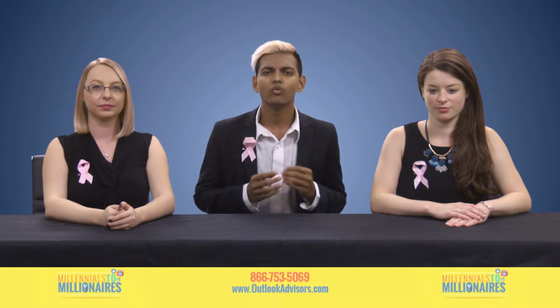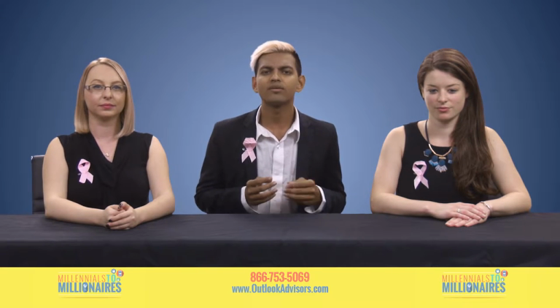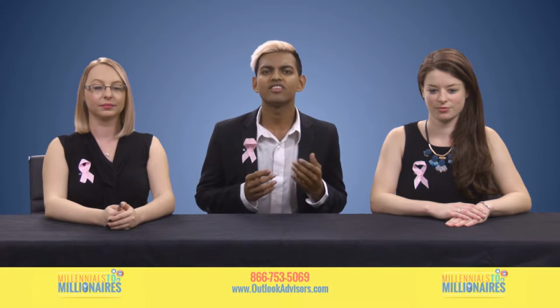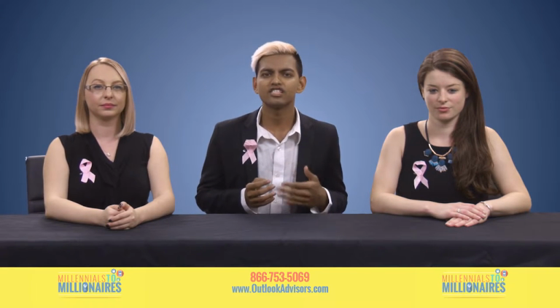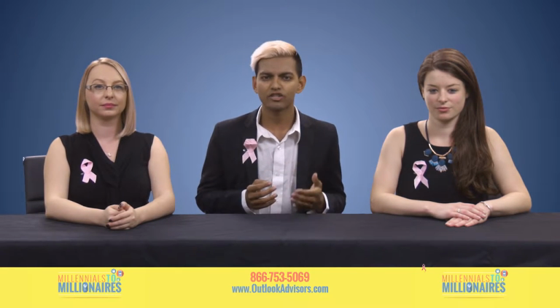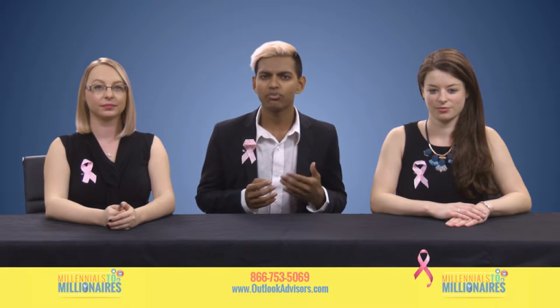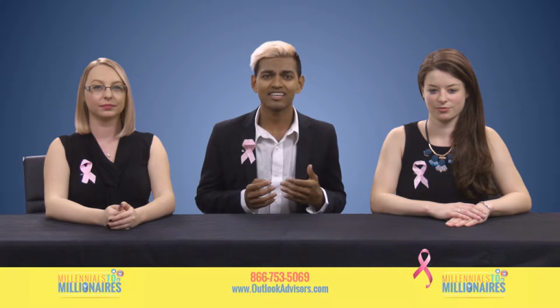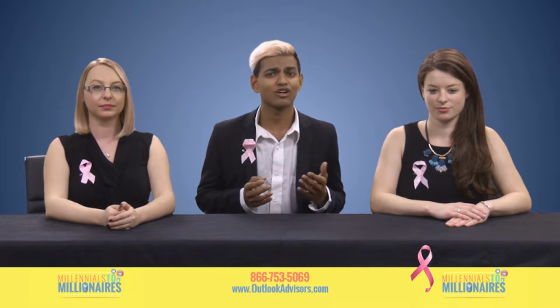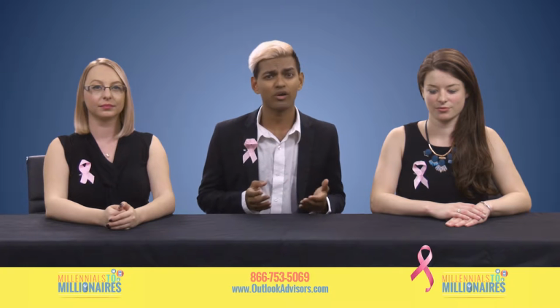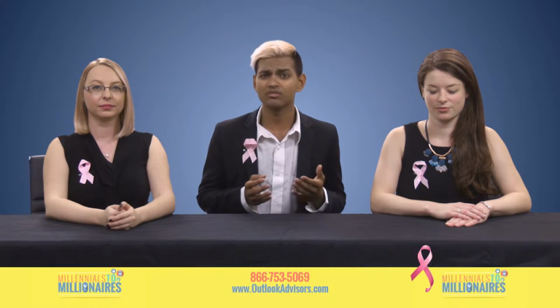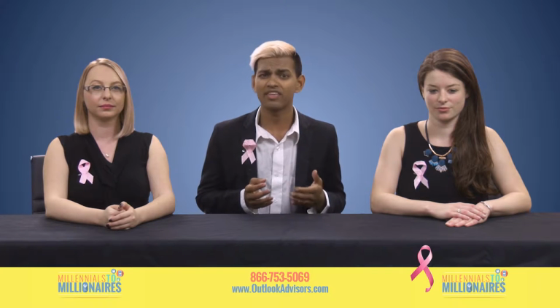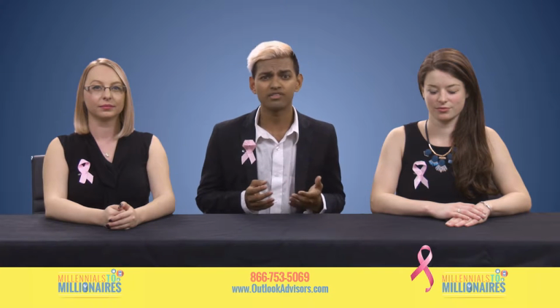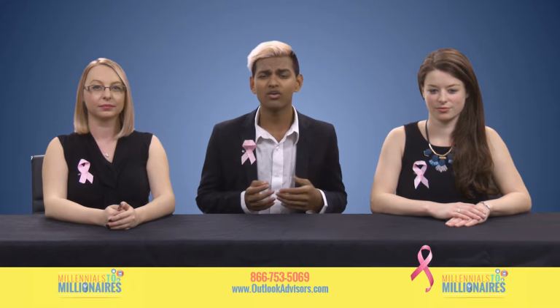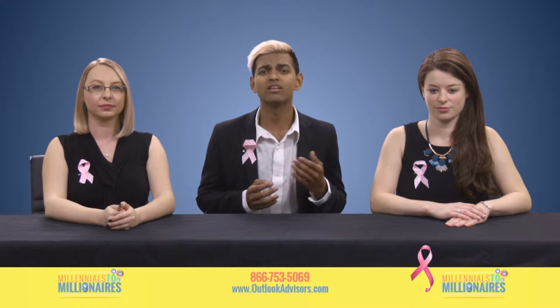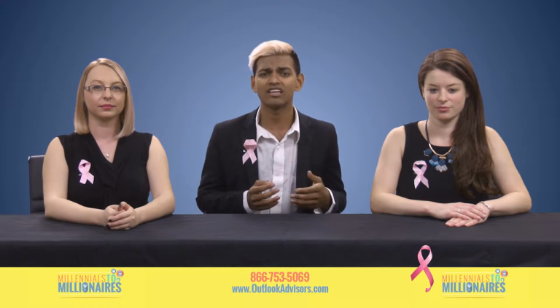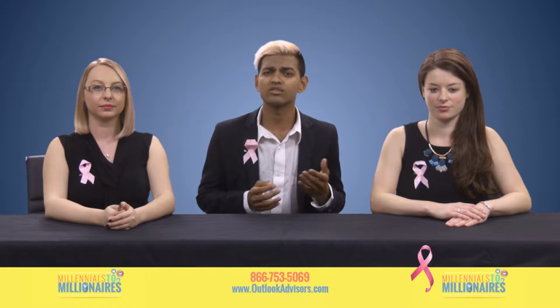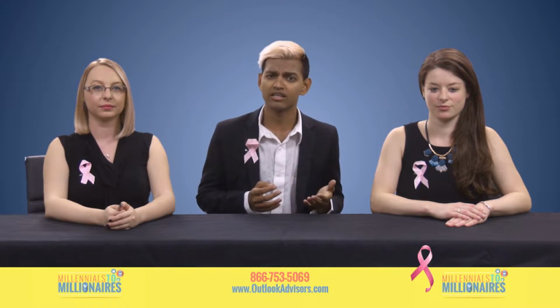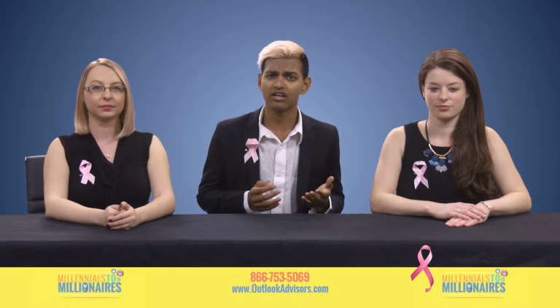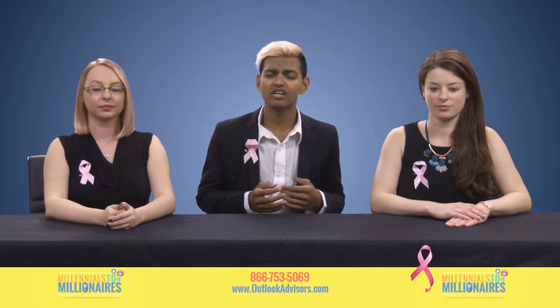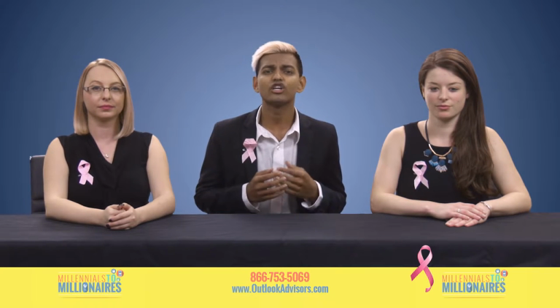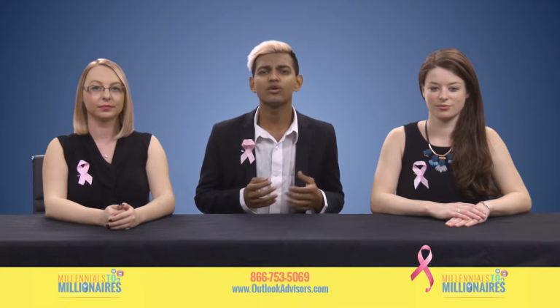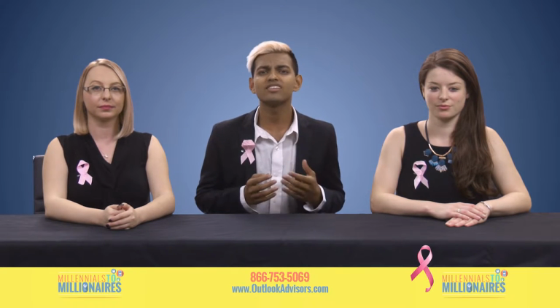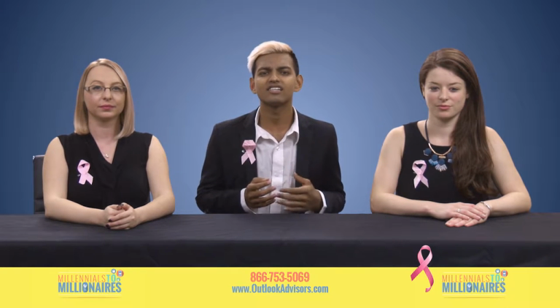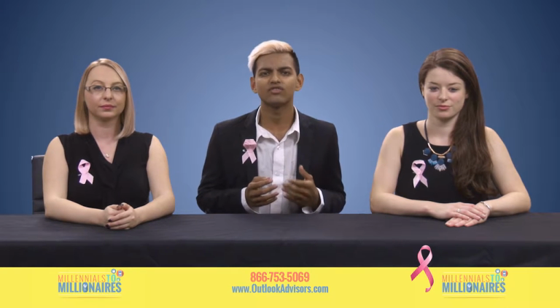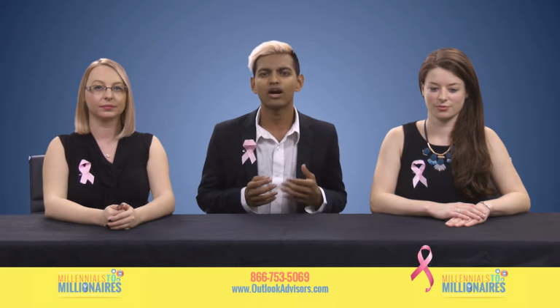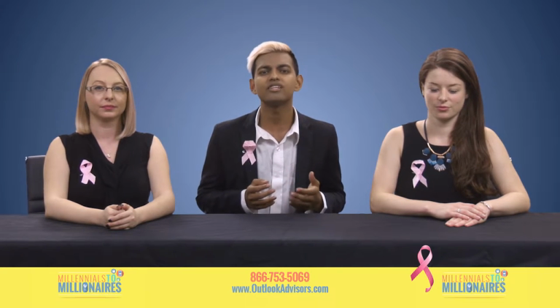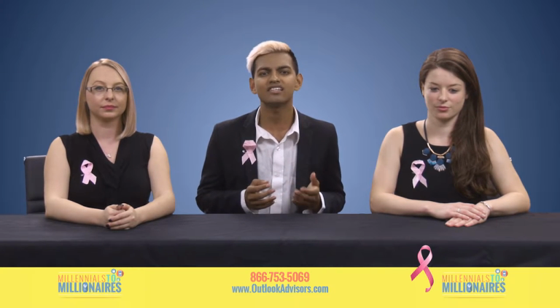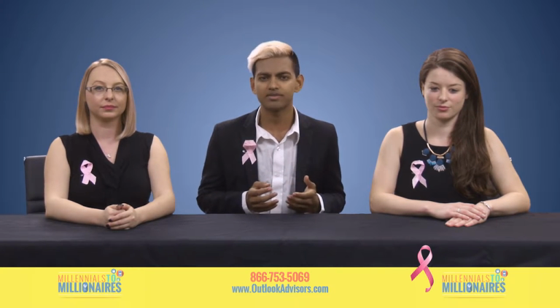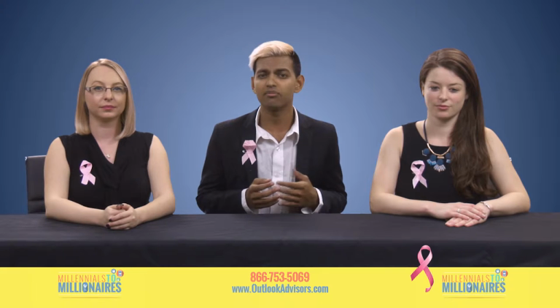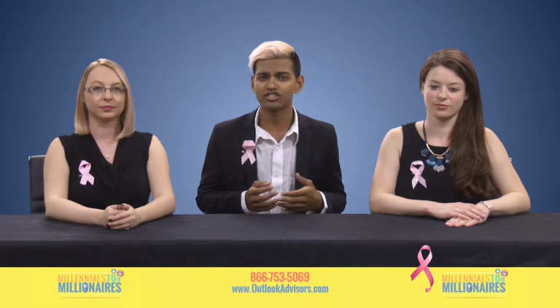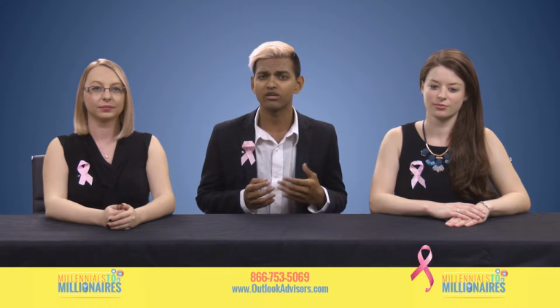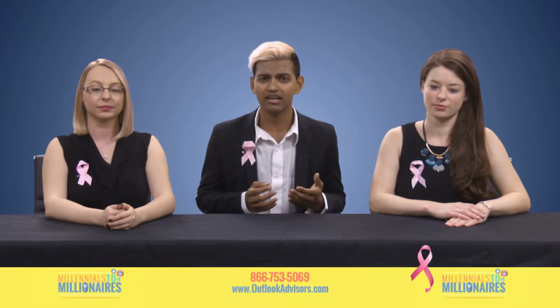Welcome to this special Breast Cancer Awareness Month episode of Millennials to Millionaires, a show designed to give you up-to-date tips on managing your money.